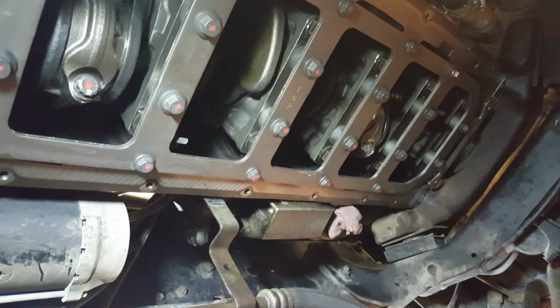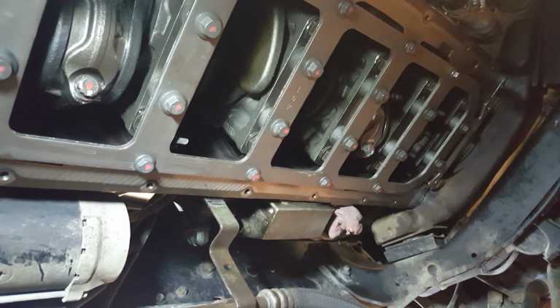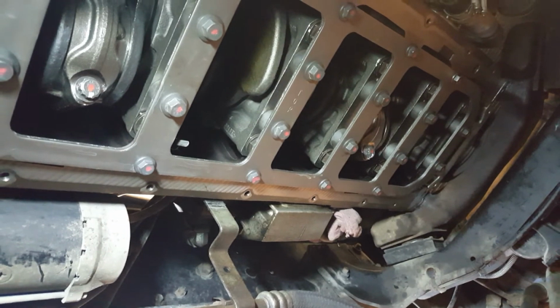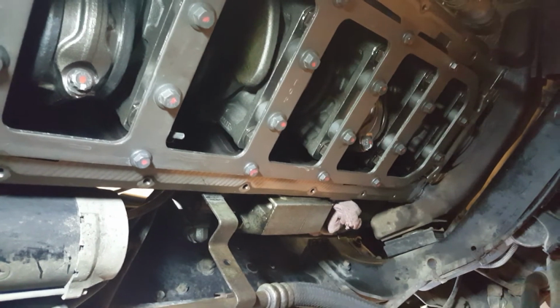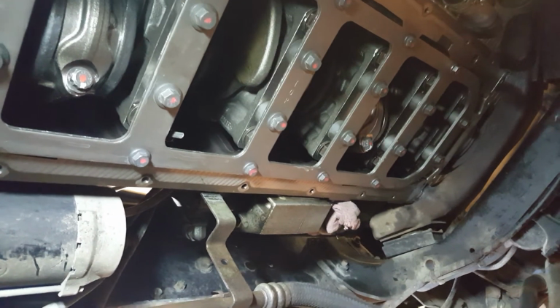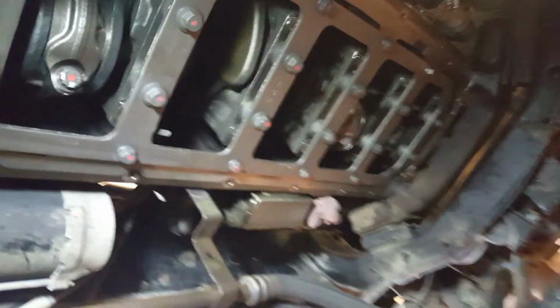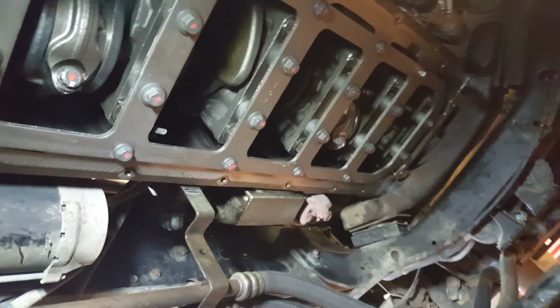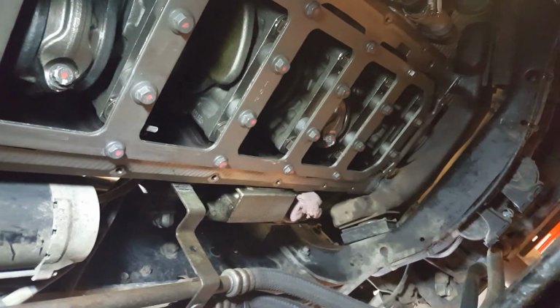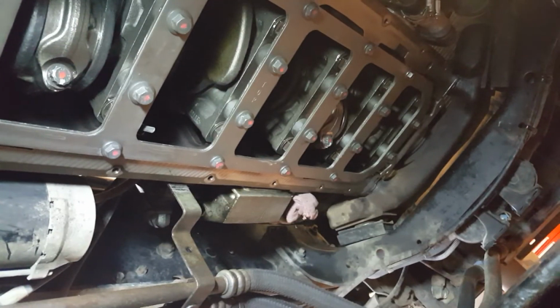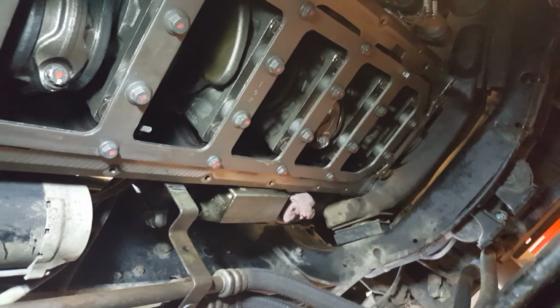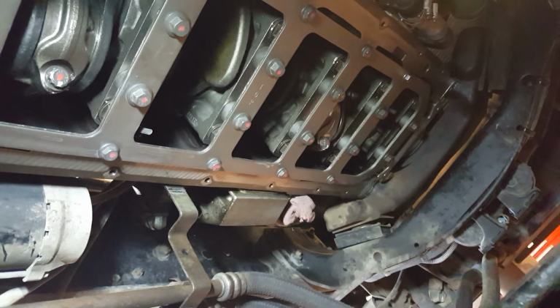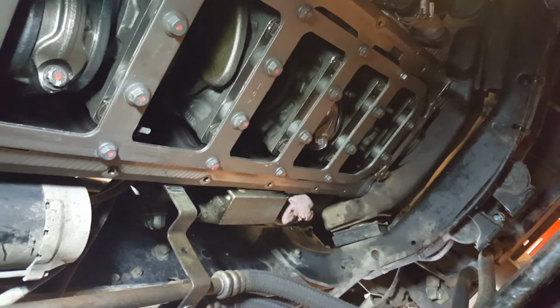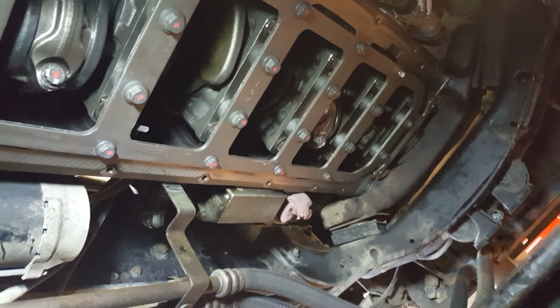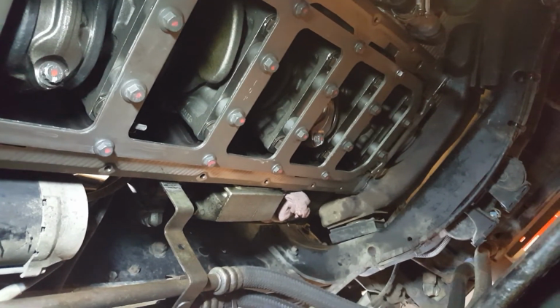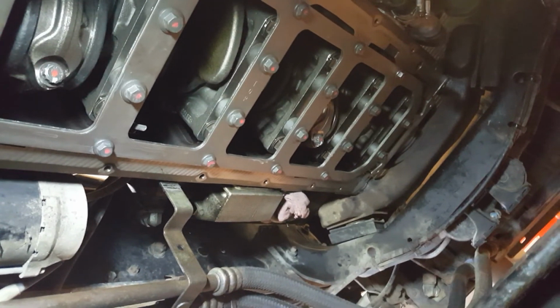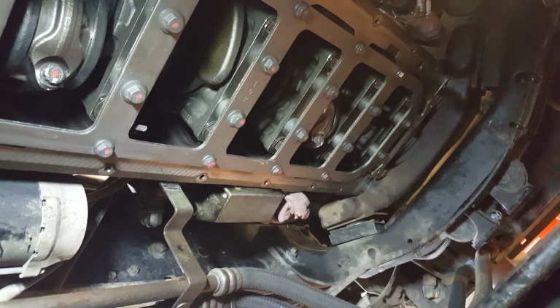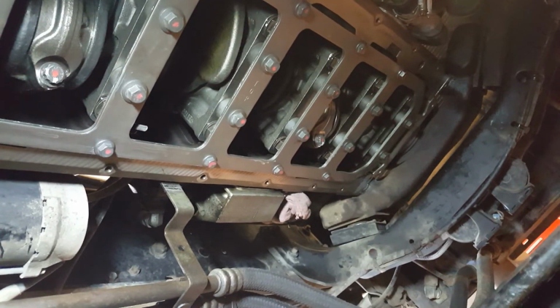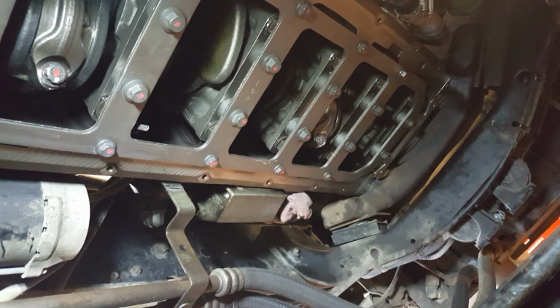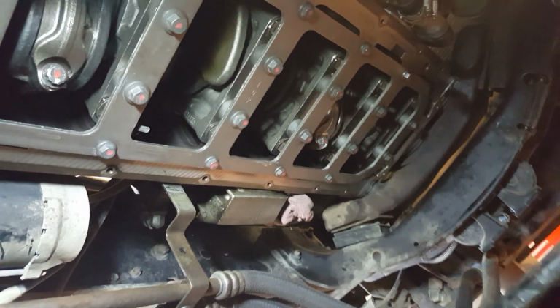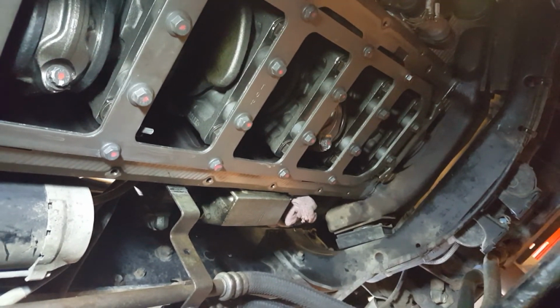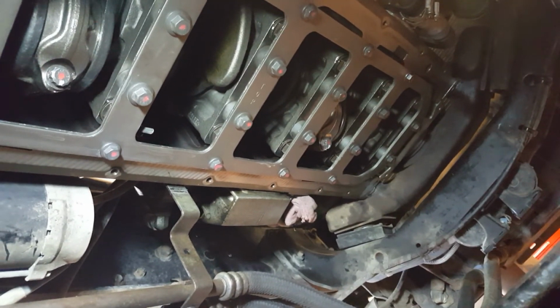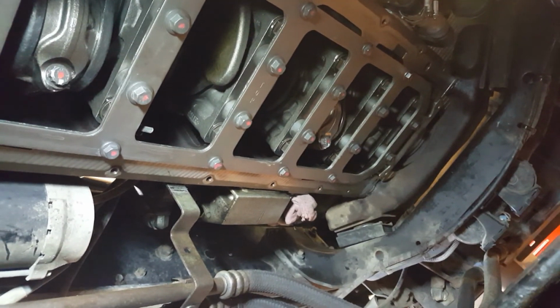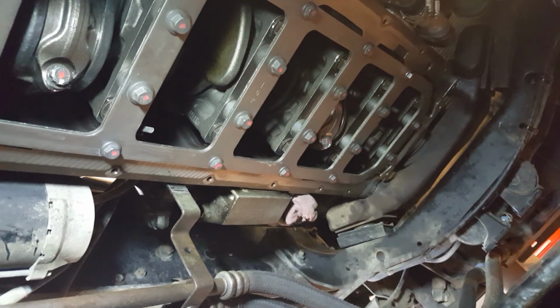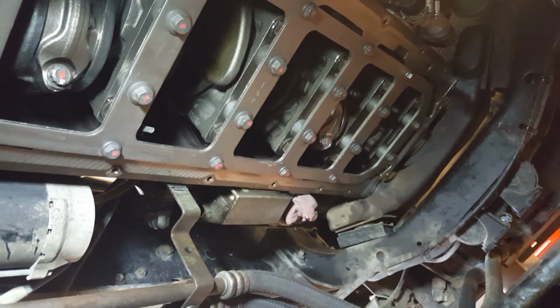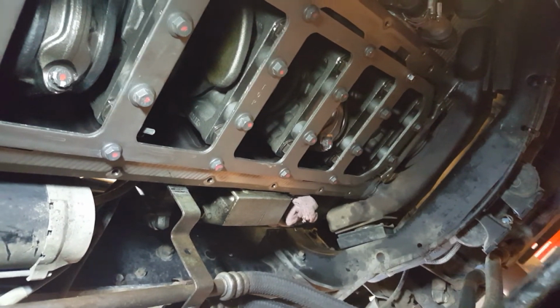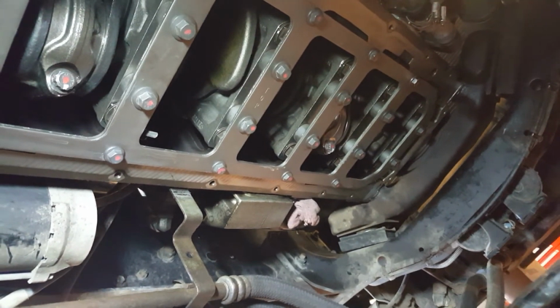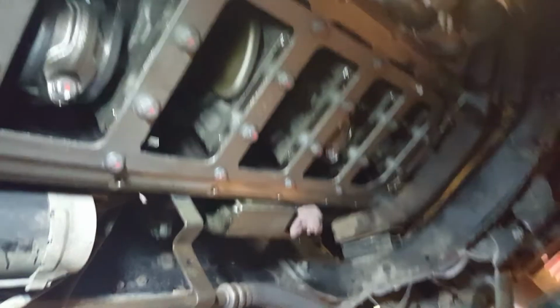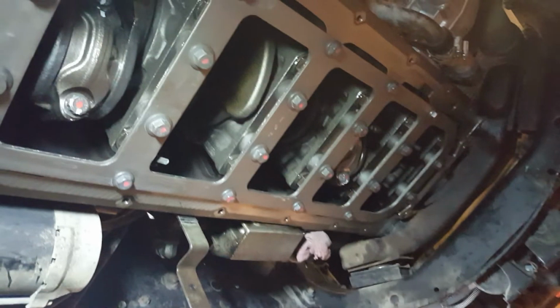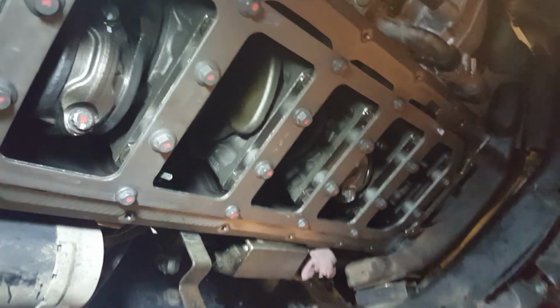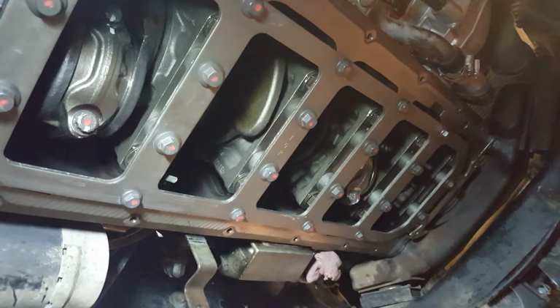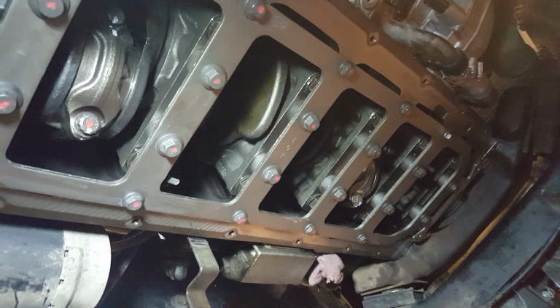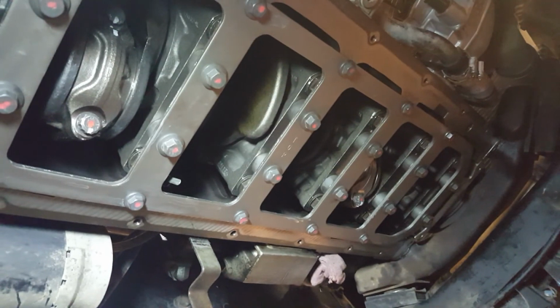We just need the suction tube for the engine oil pump and the pan, so we're going to focus on the other side.